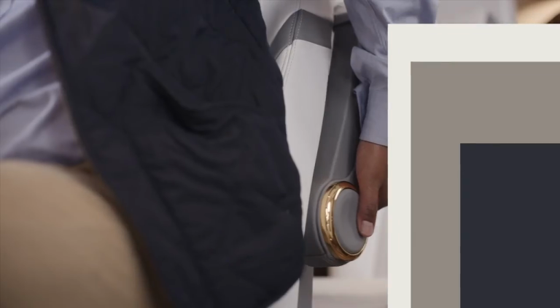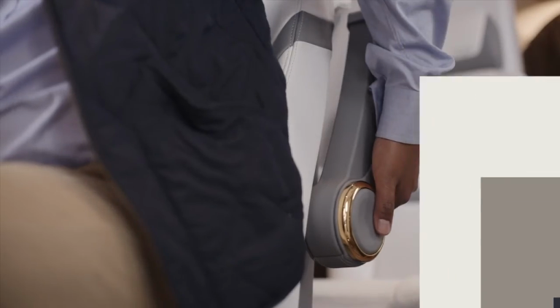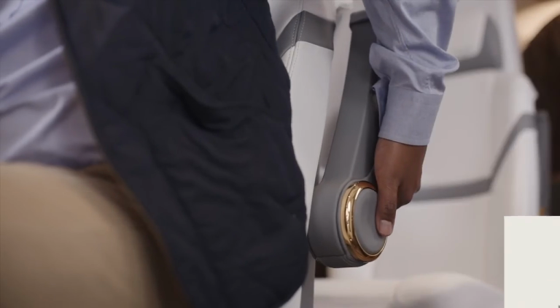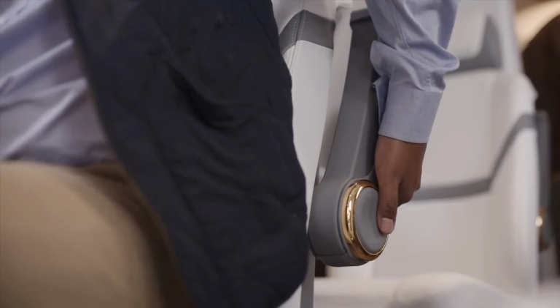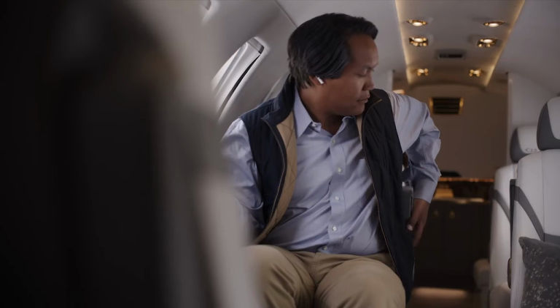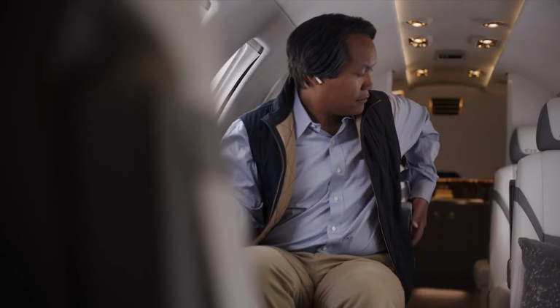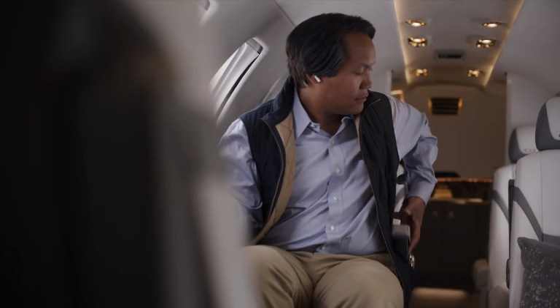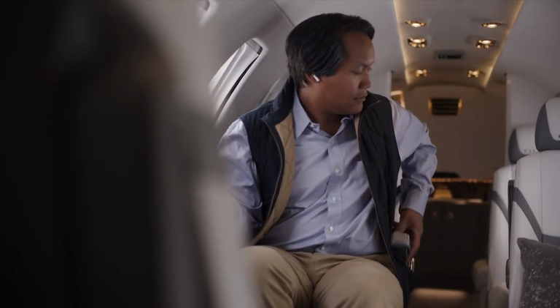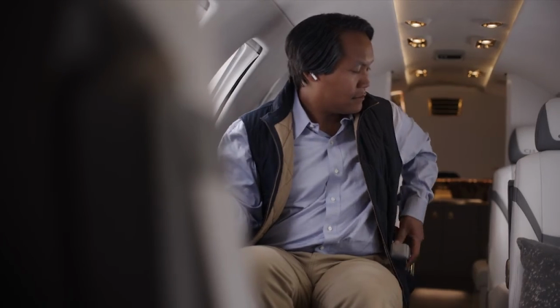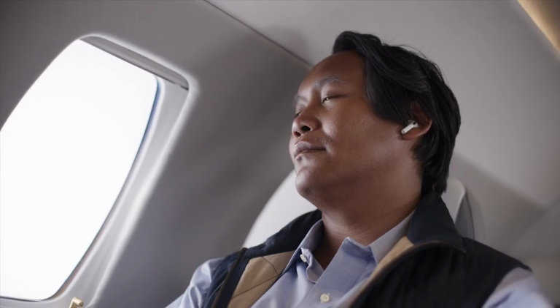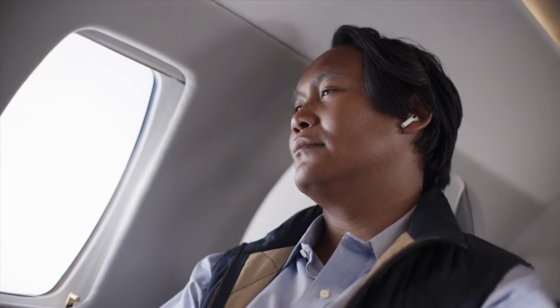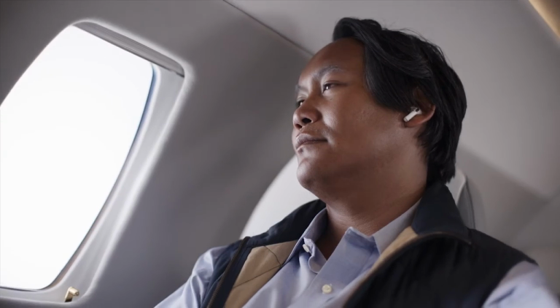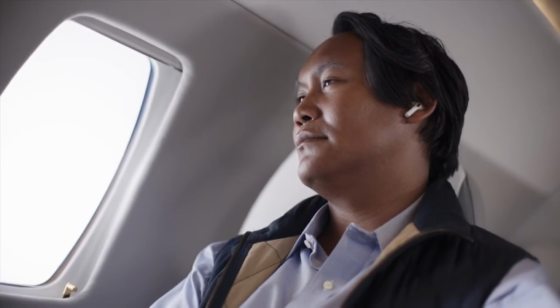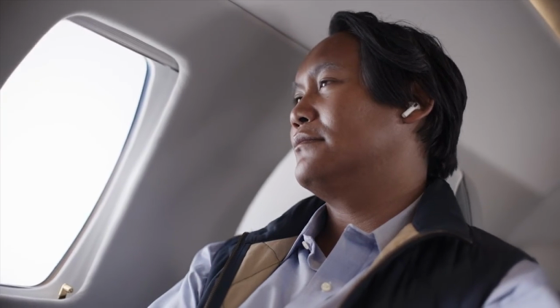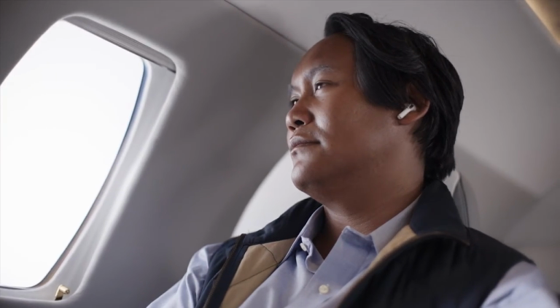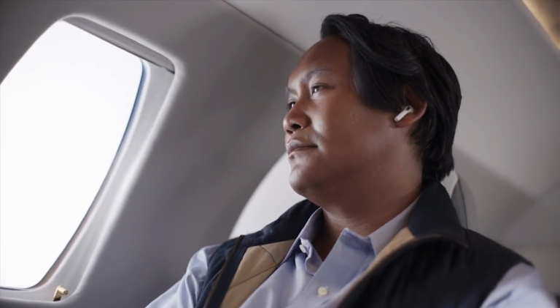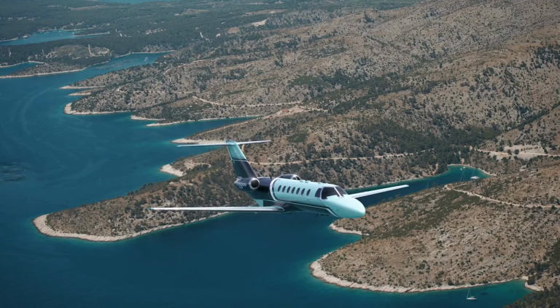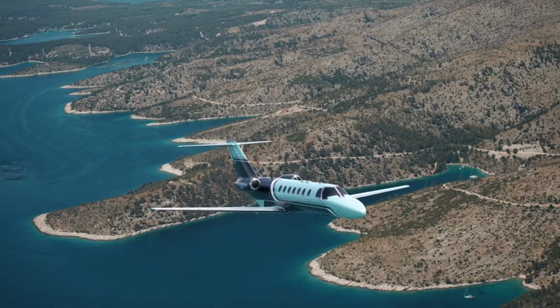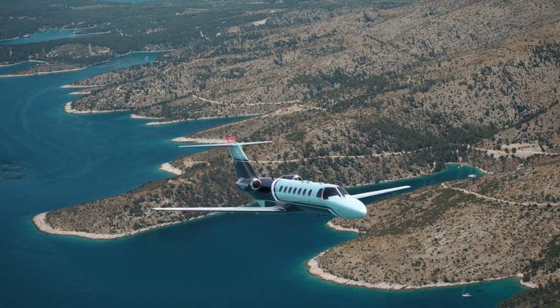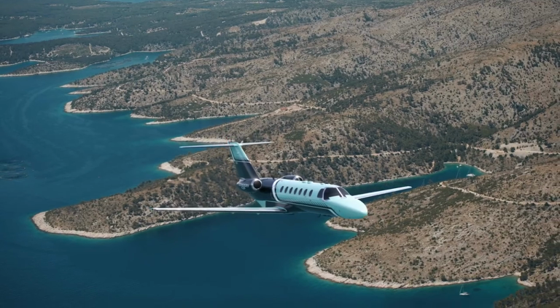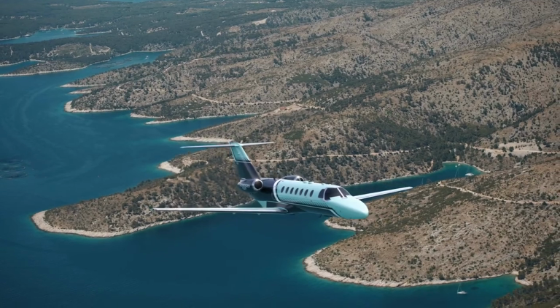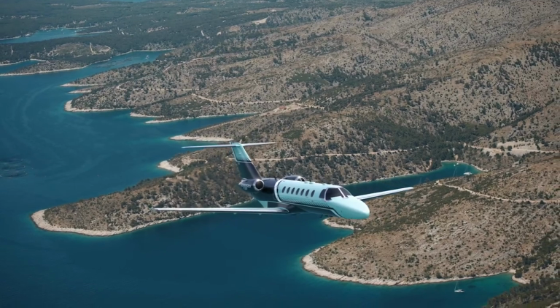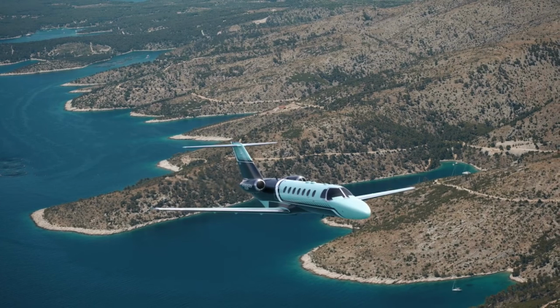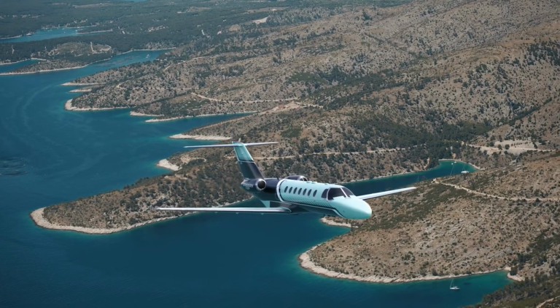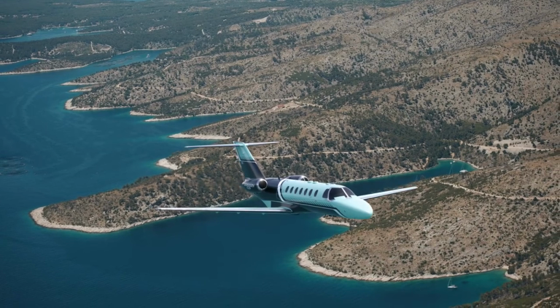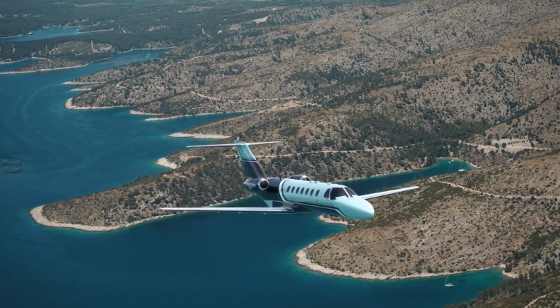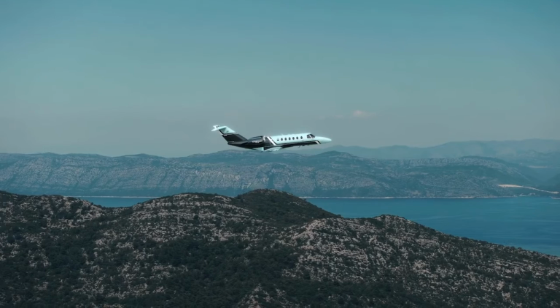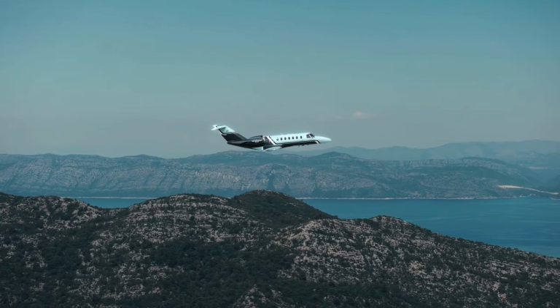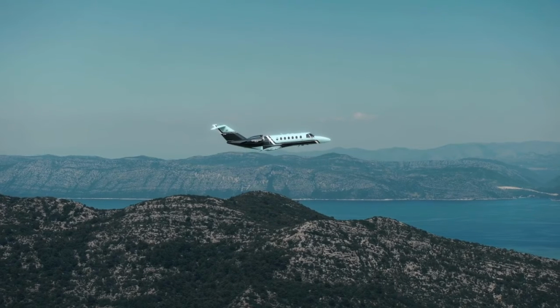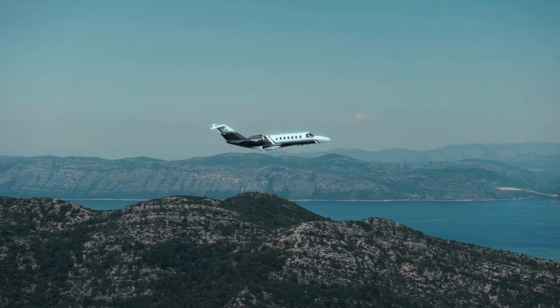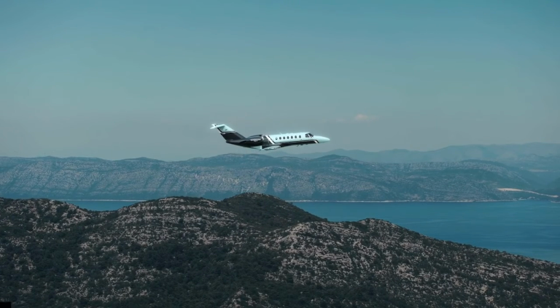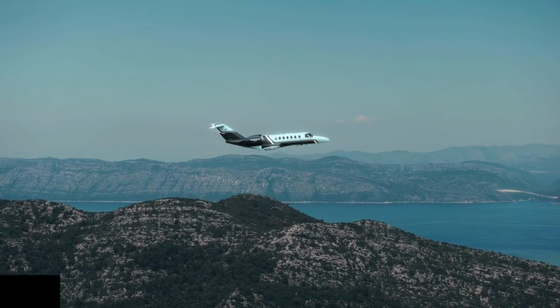Sit back, get comfortable, and prepare for what's possible in the Cessna Citation CJ3 Gen2.